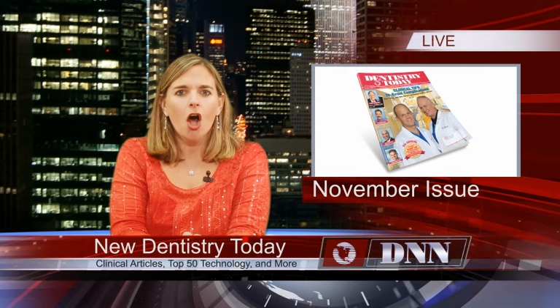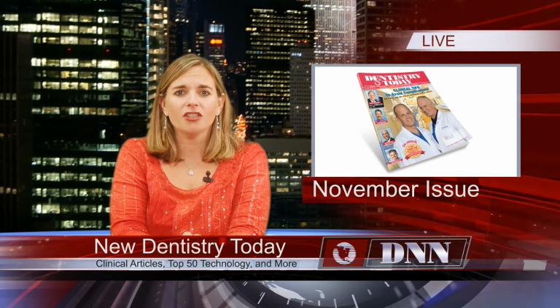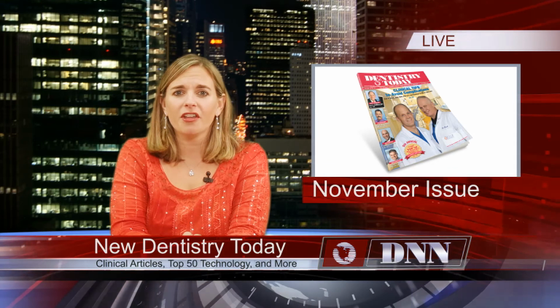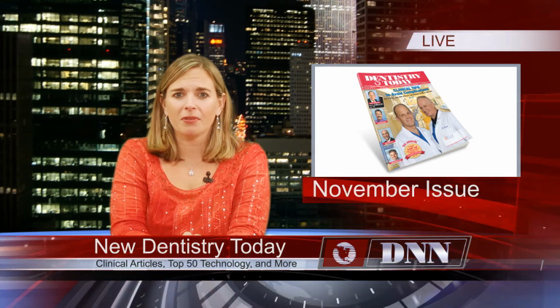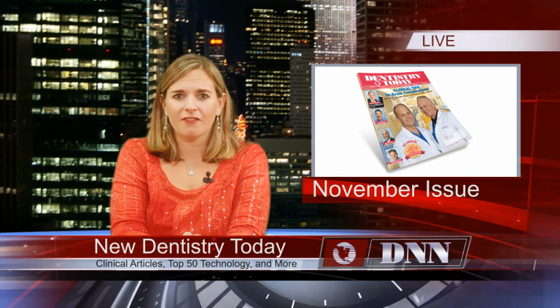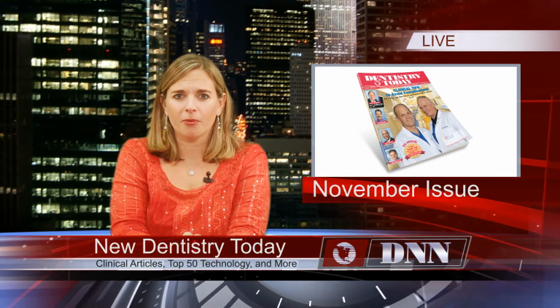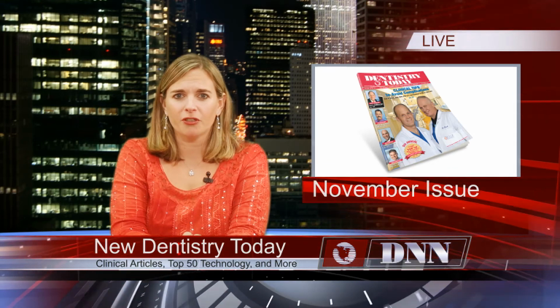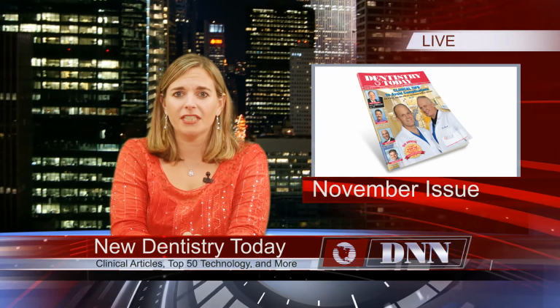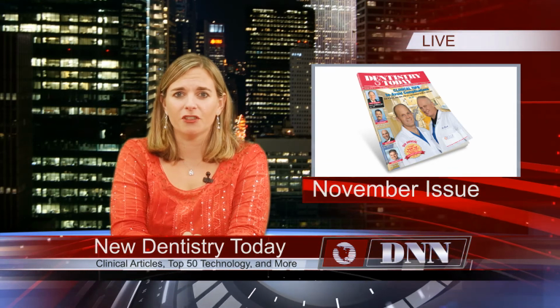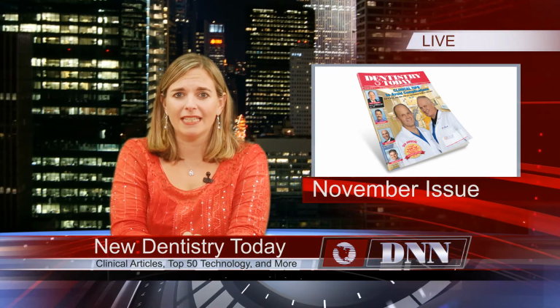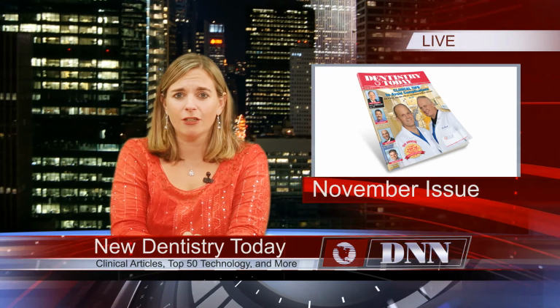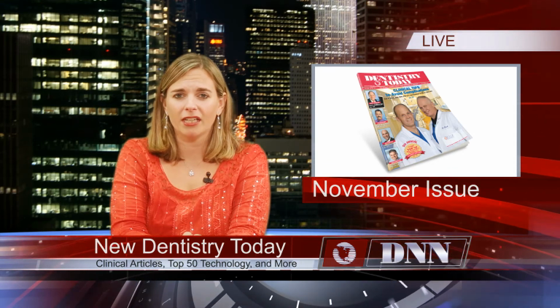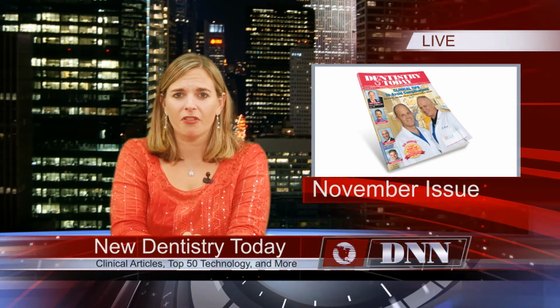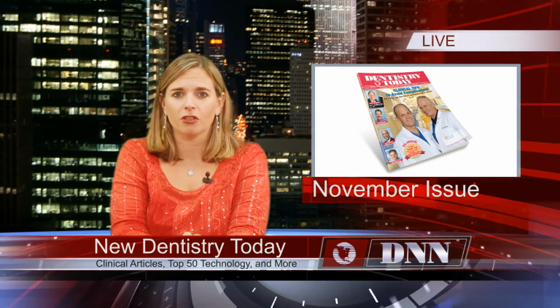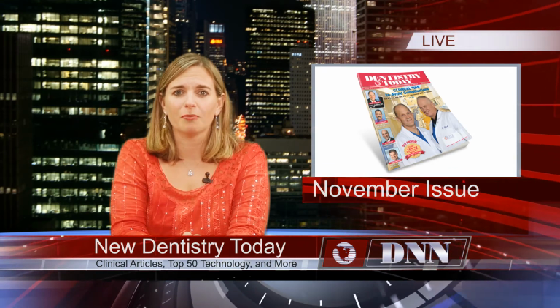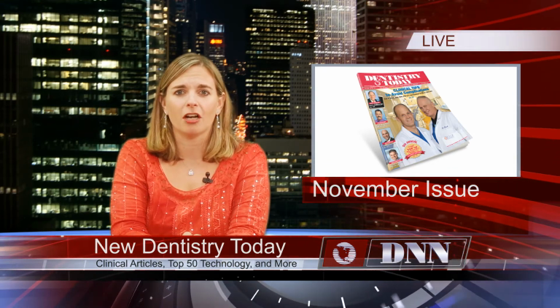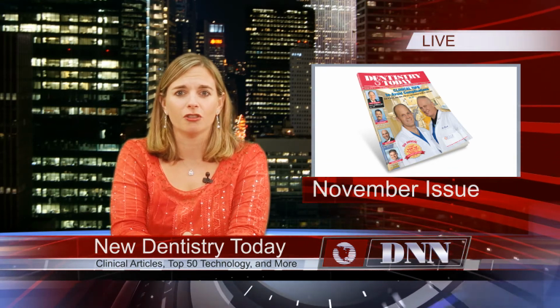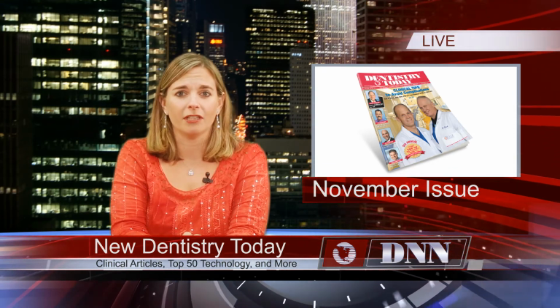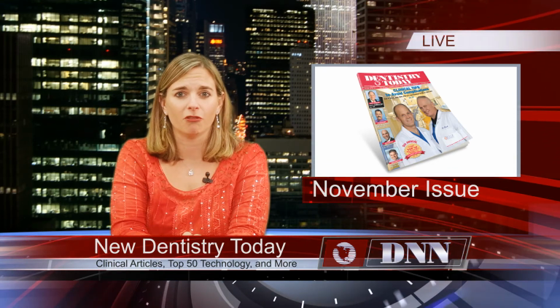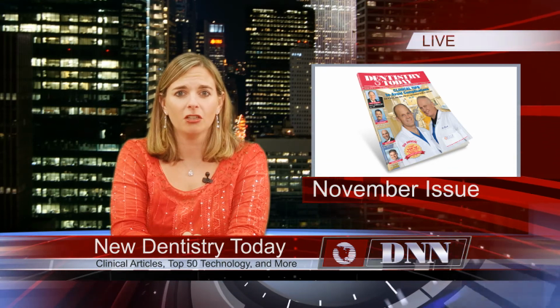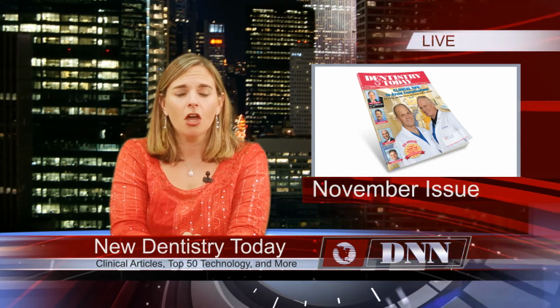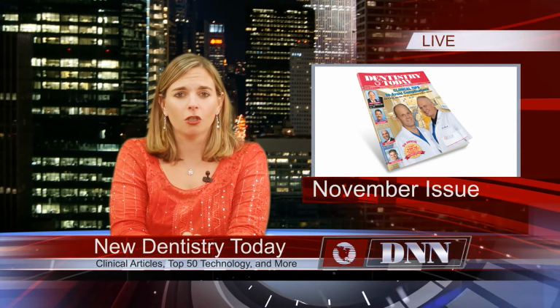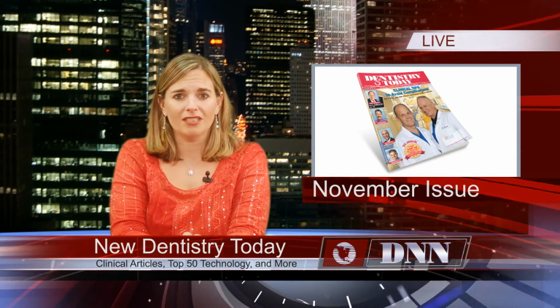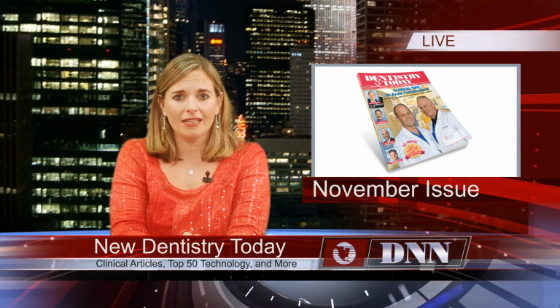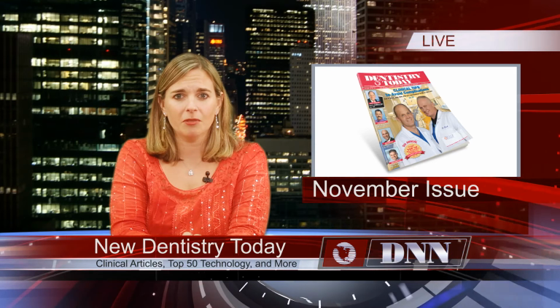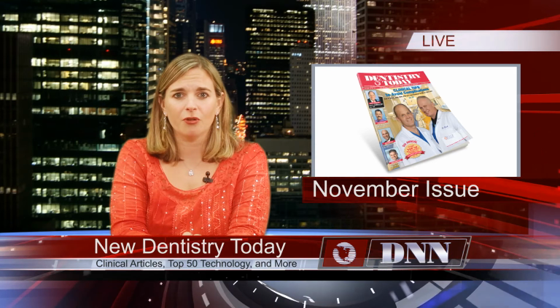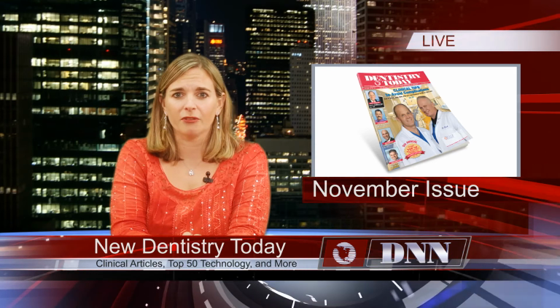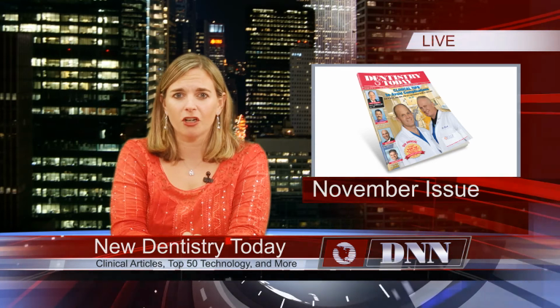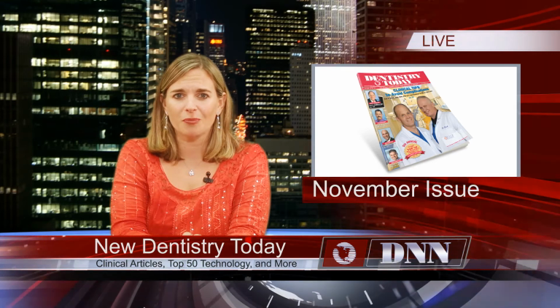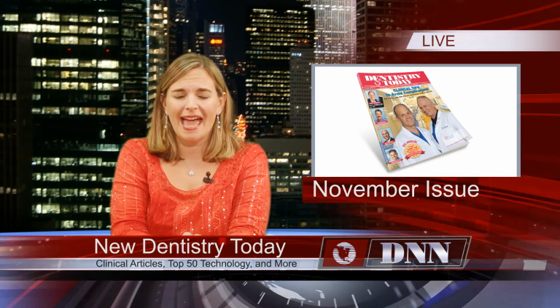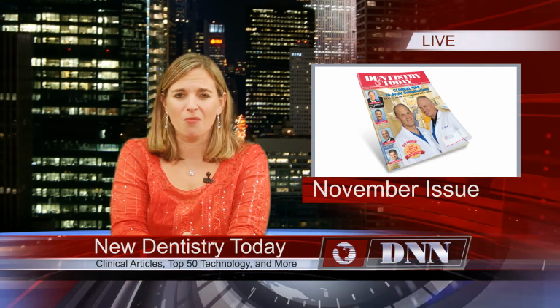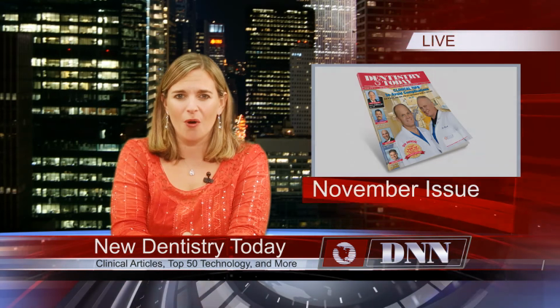There are also plenty of opportunities for CE credit with articles by Drs. Cliff Ruttle, Lawrence Gottesman, Gregory Kurtzman, and more.